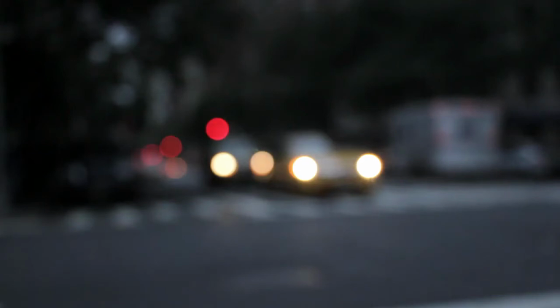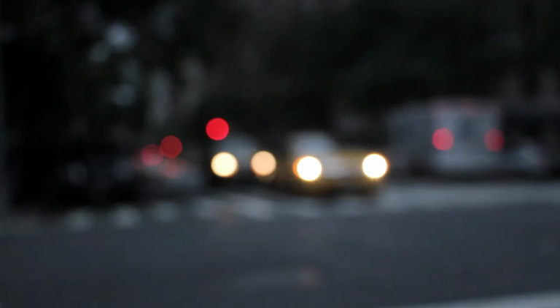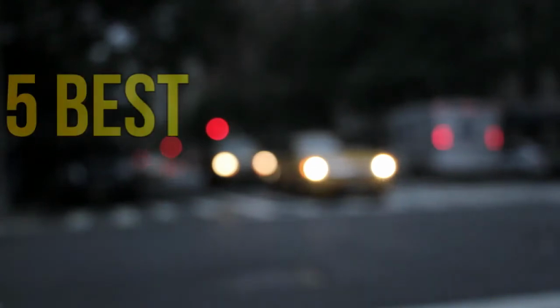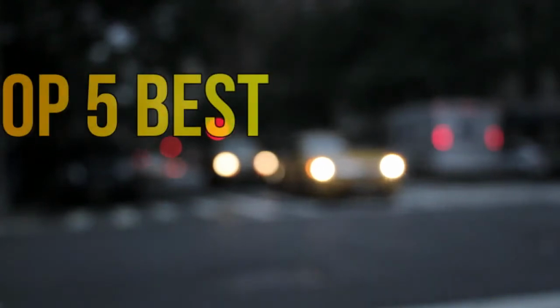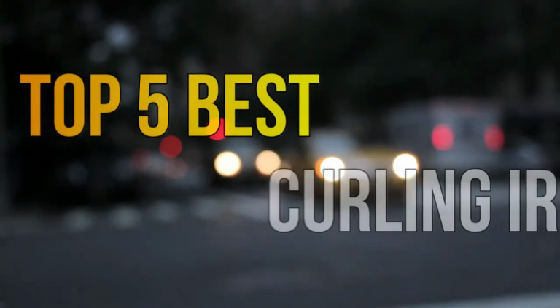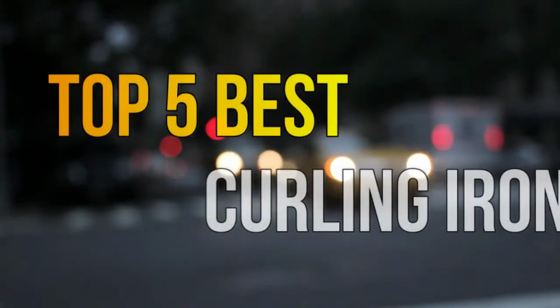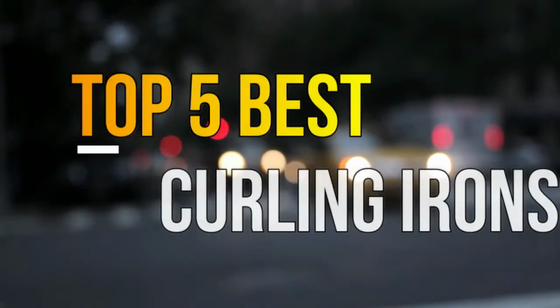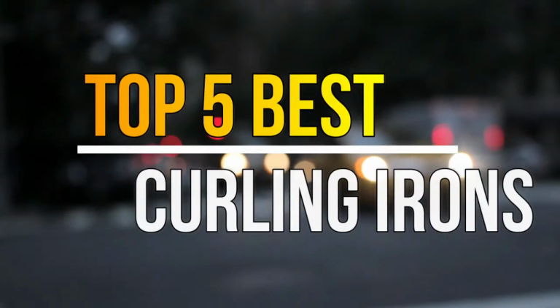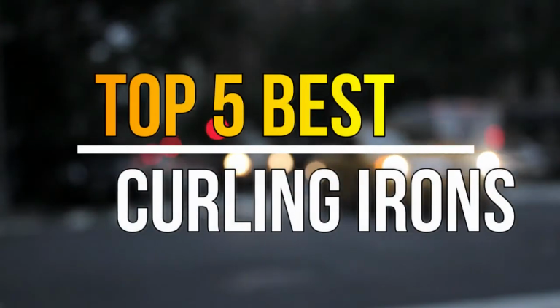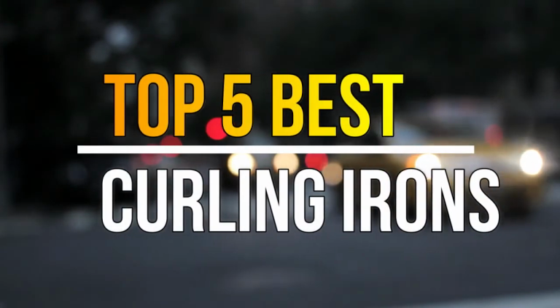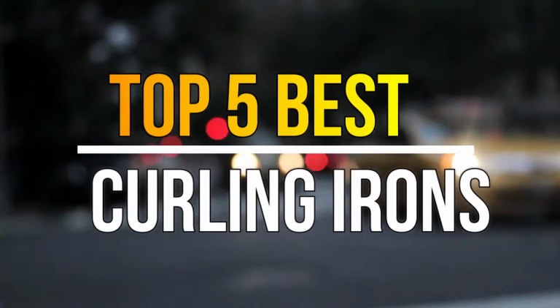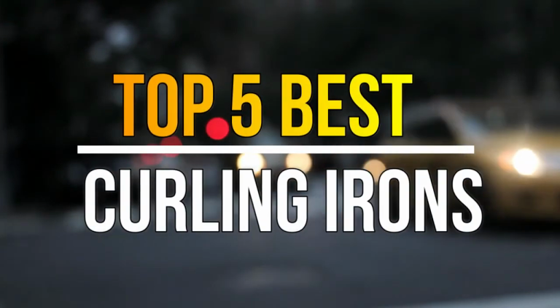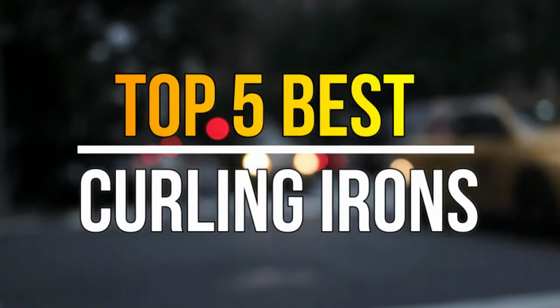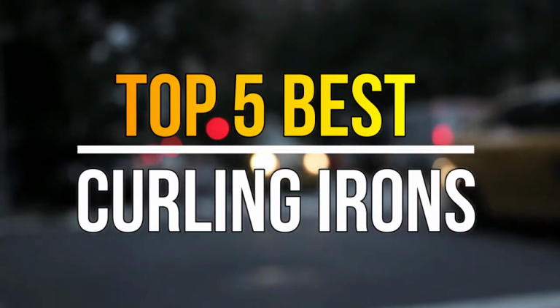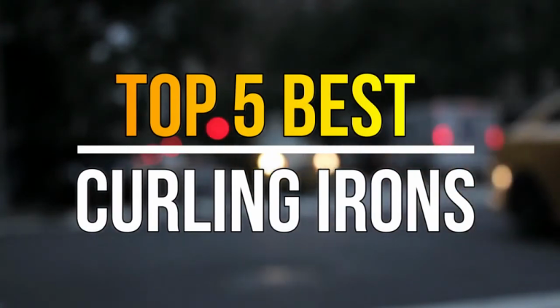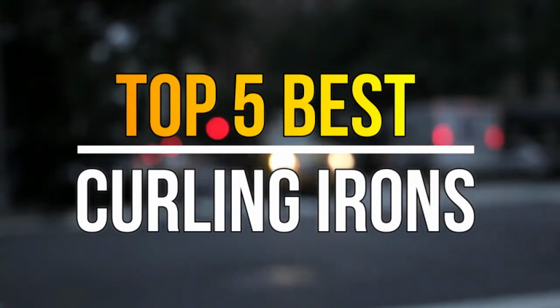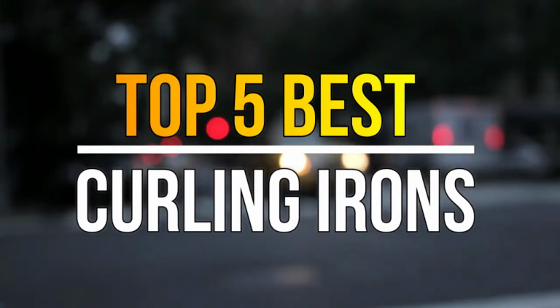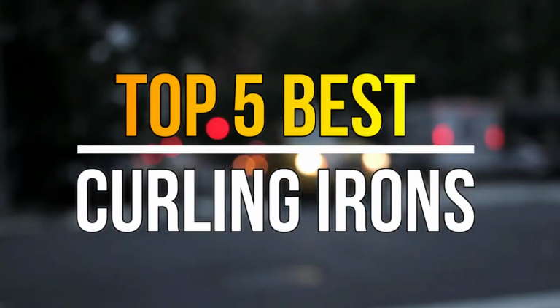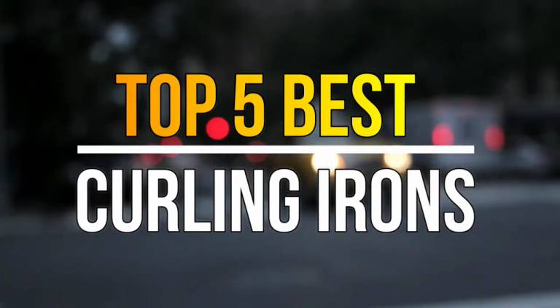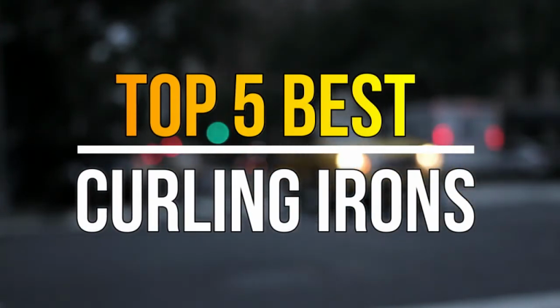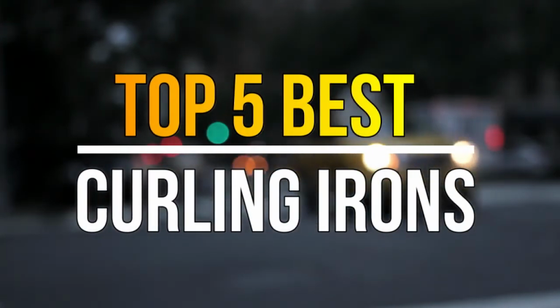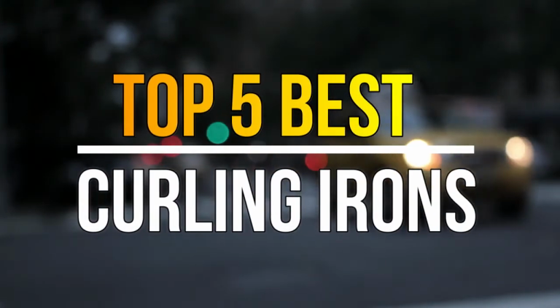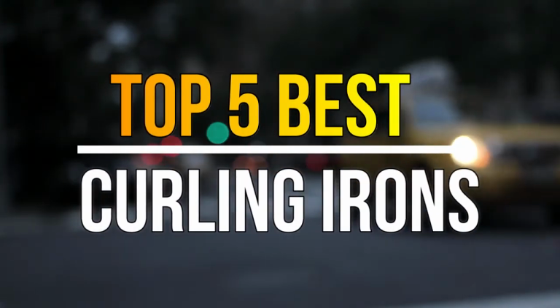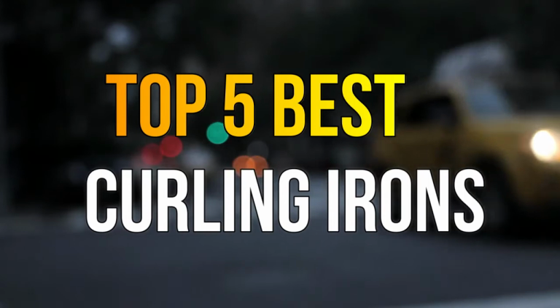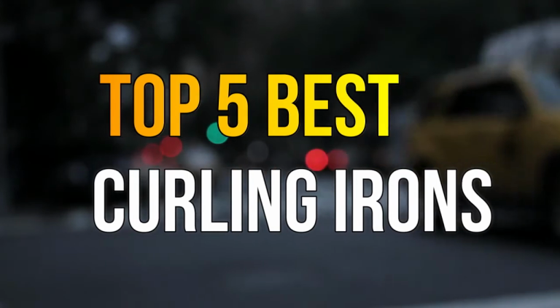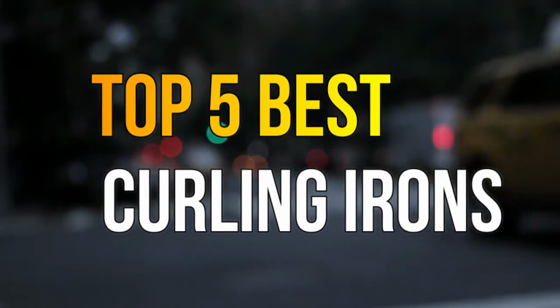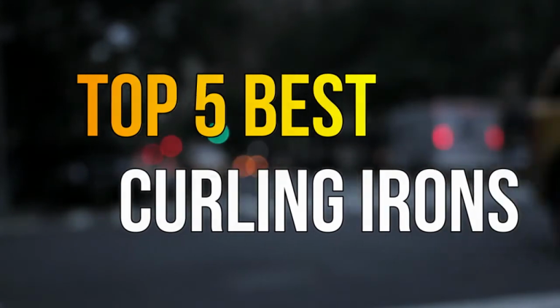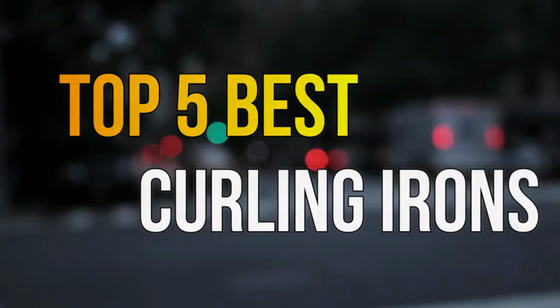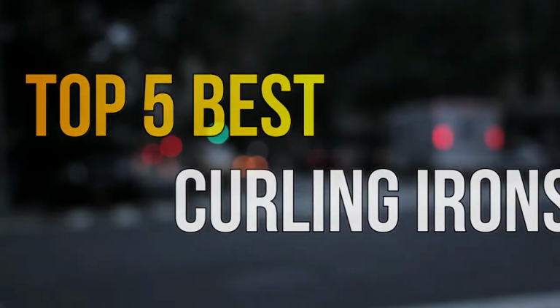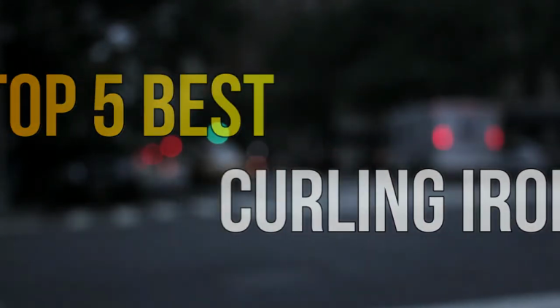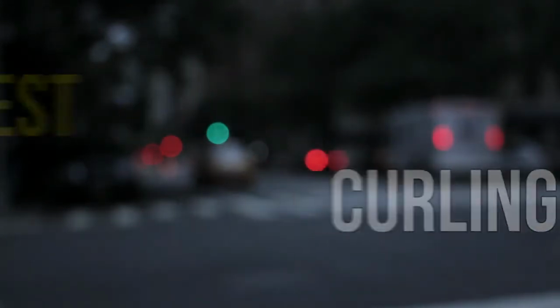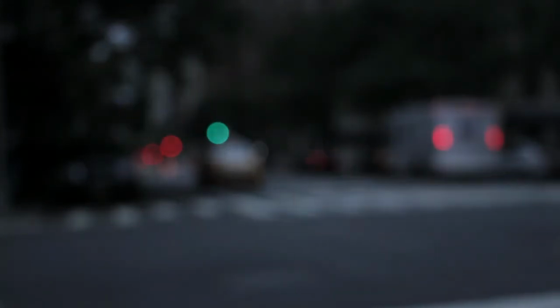Hello guys, today in this video we are going to help you to find out the best curling irons in the market. Let's get started with the video.